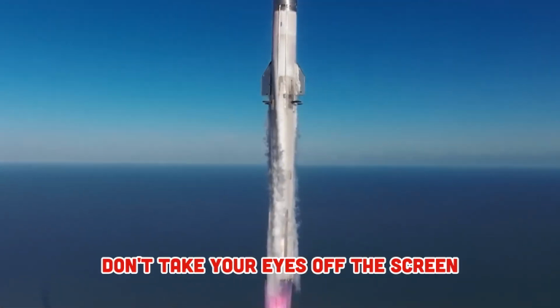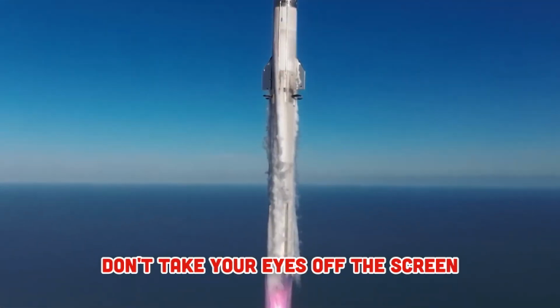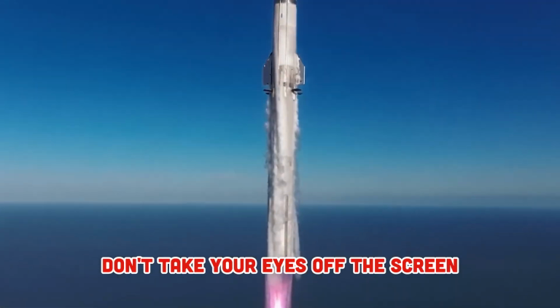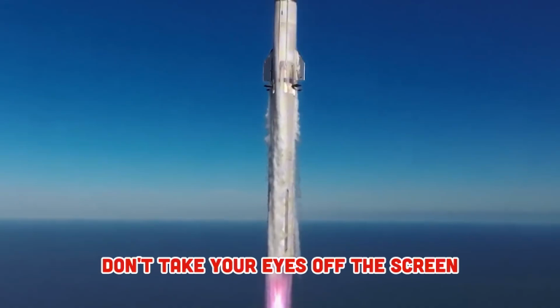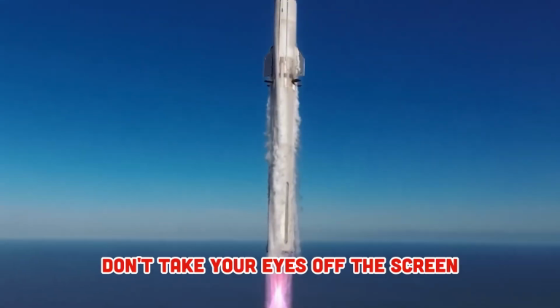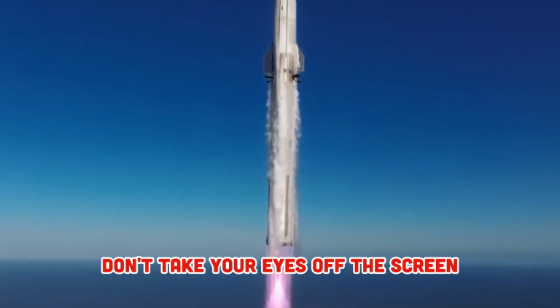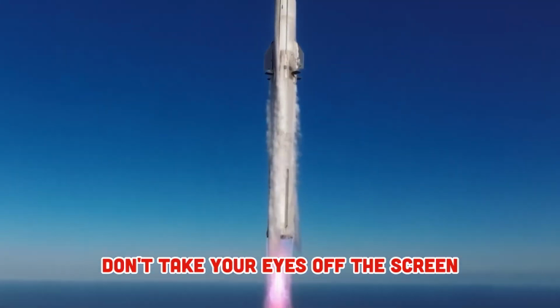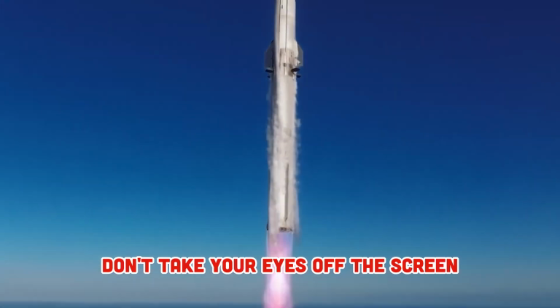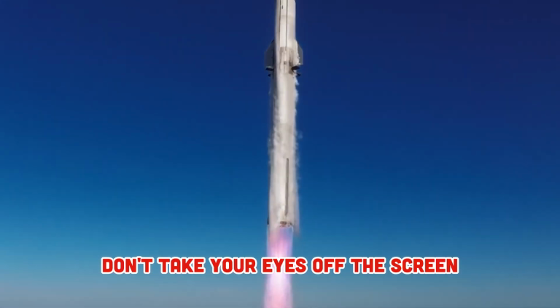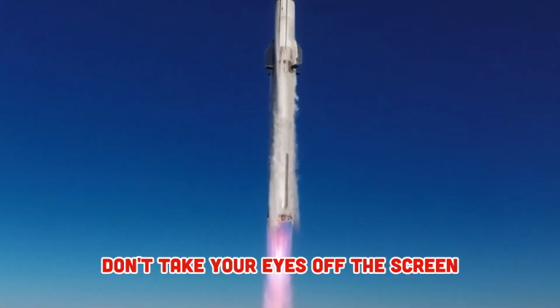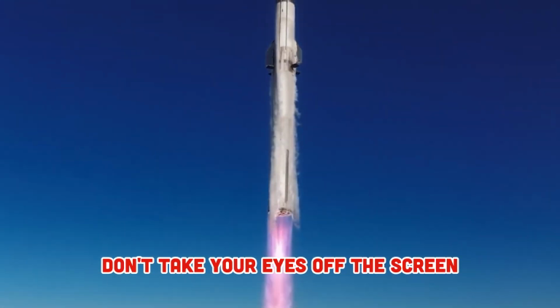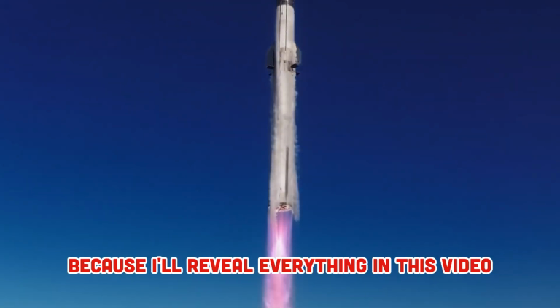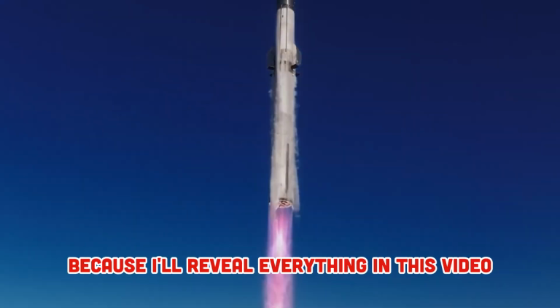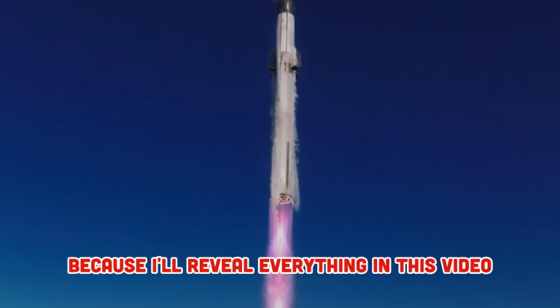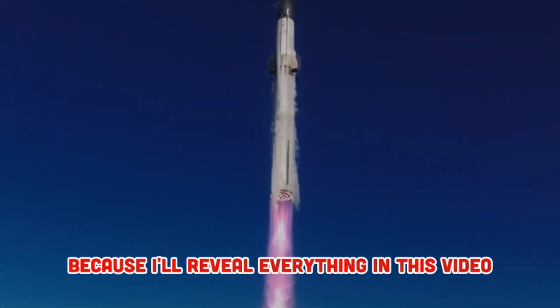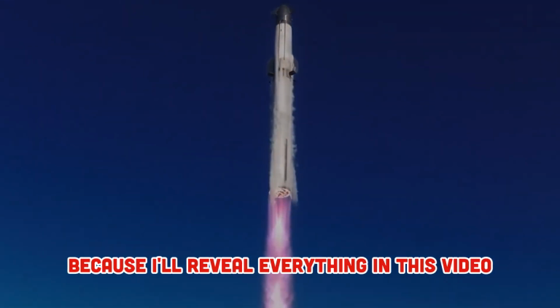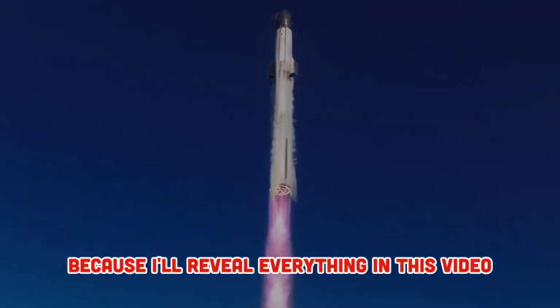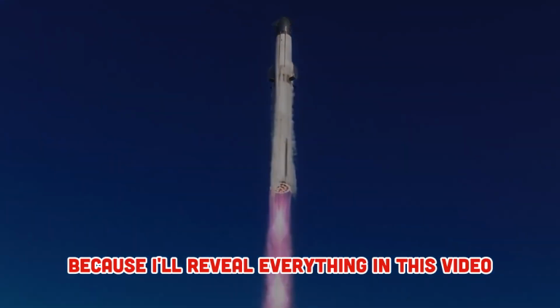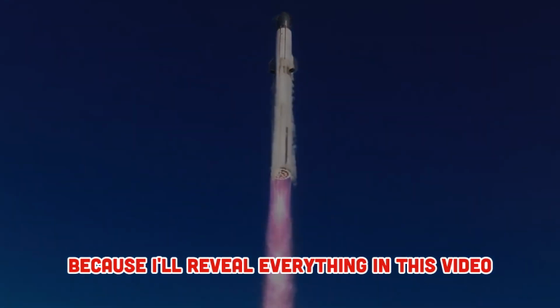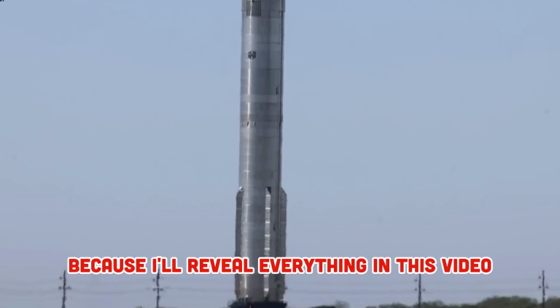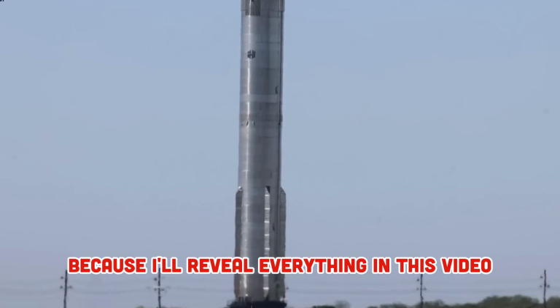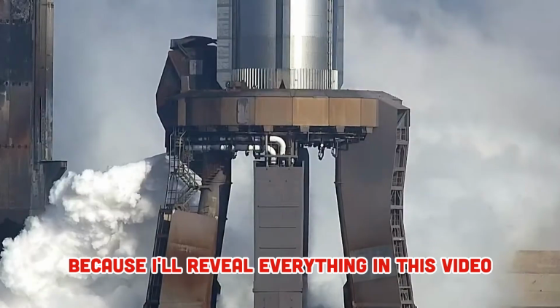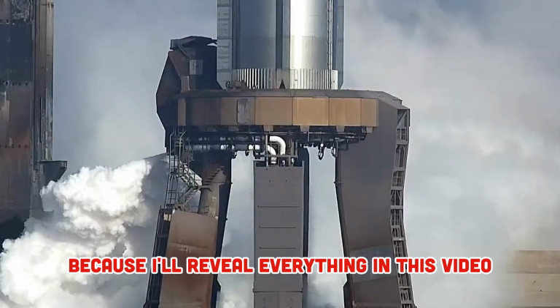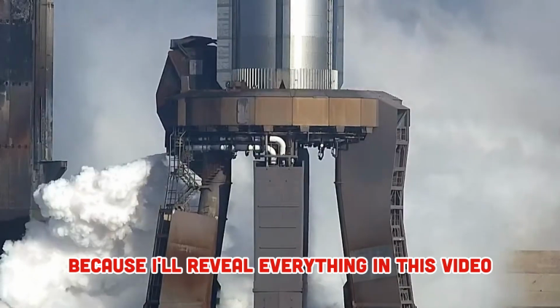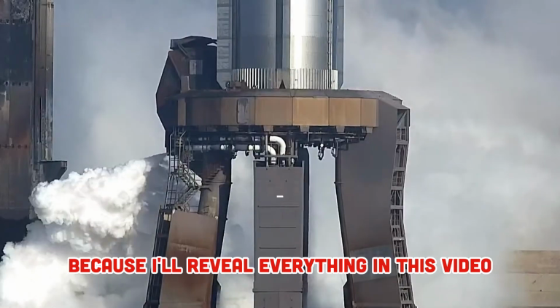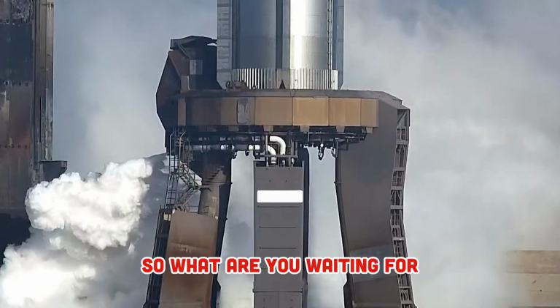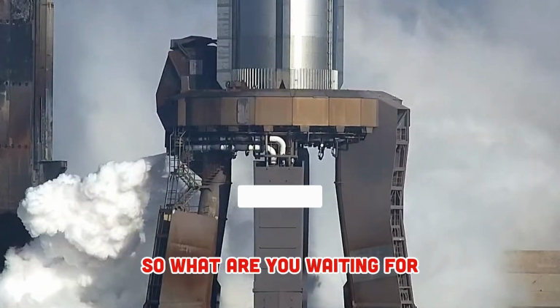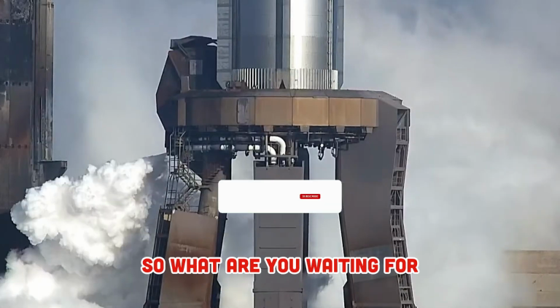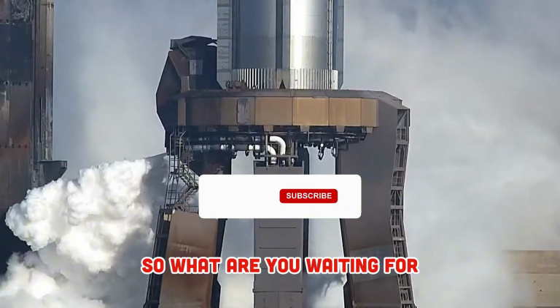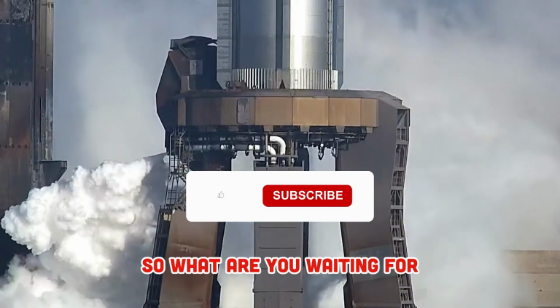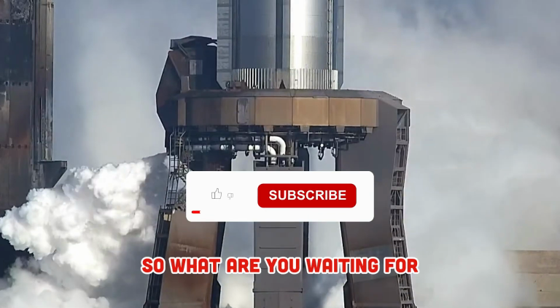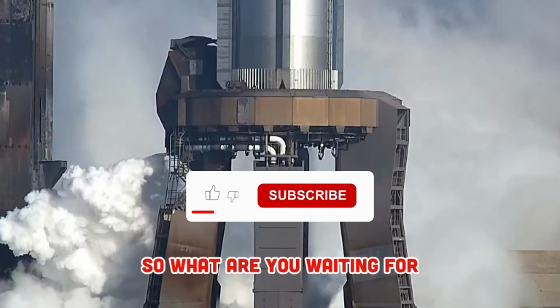Don't take your eyes off the screen, because I'll reveal everything in this video. So what are you waiting for?